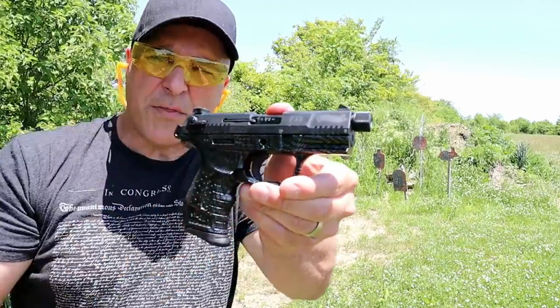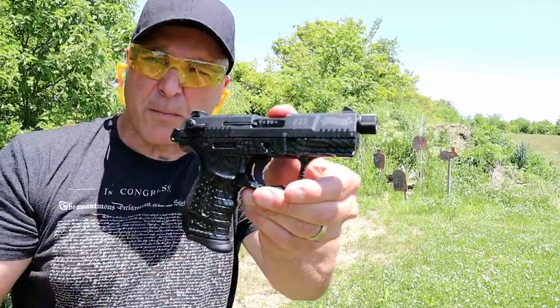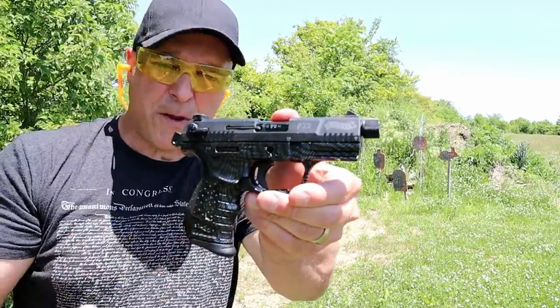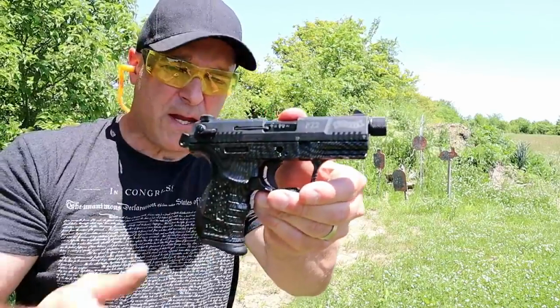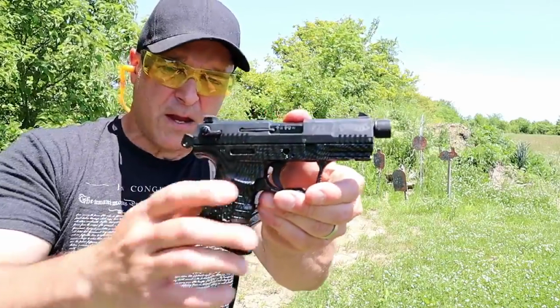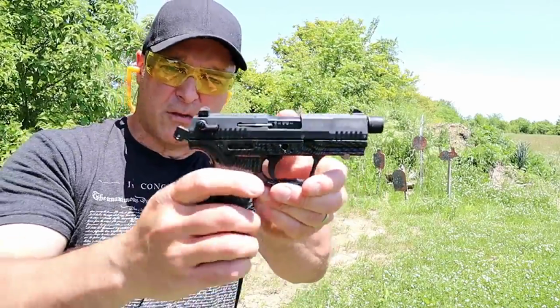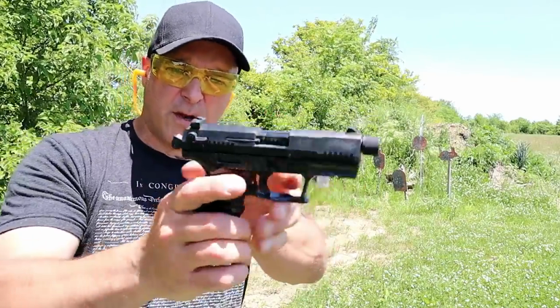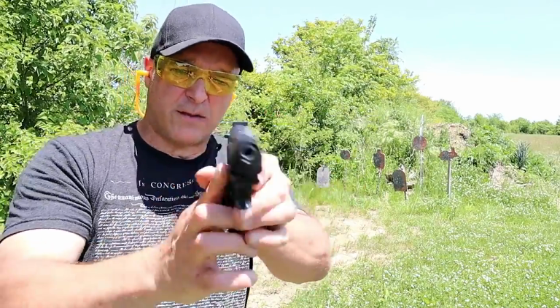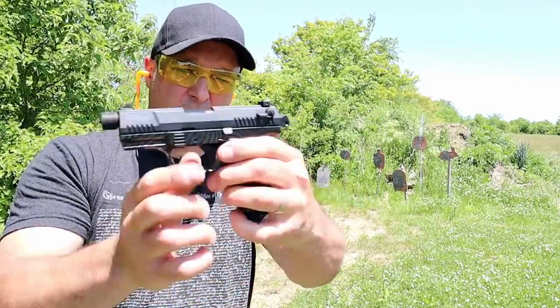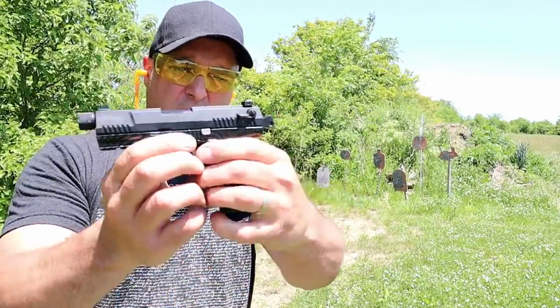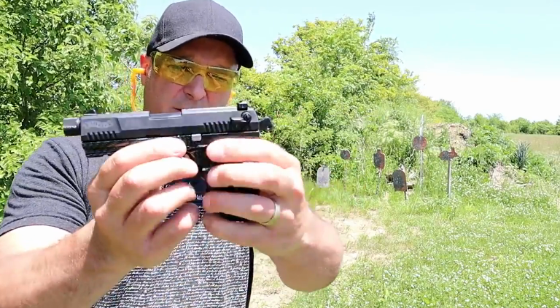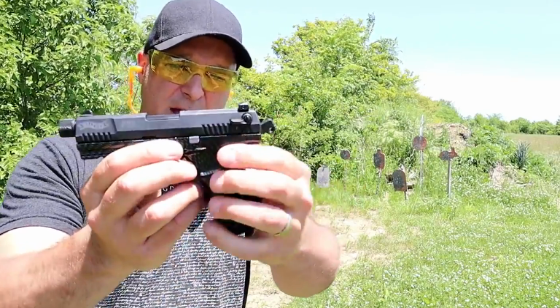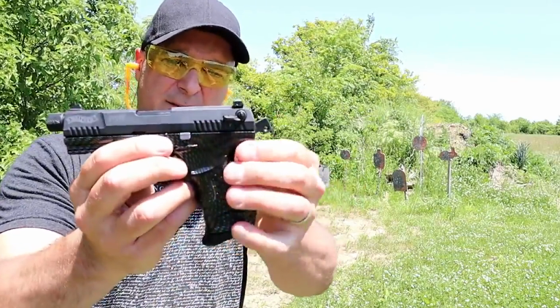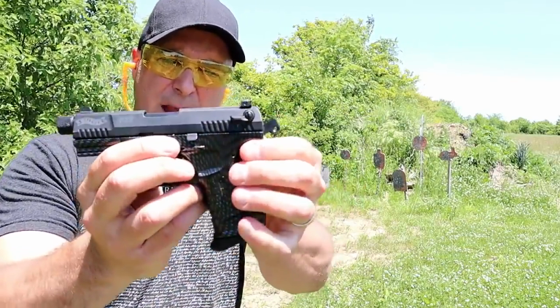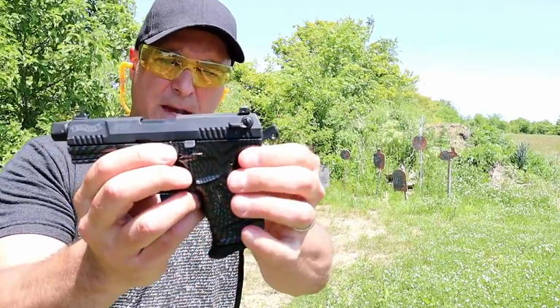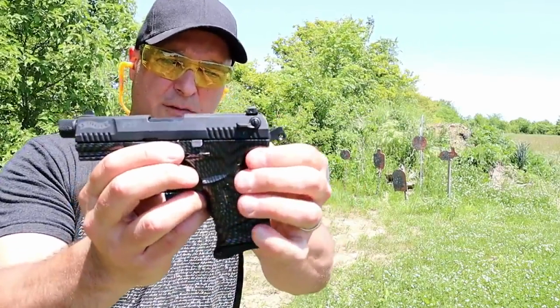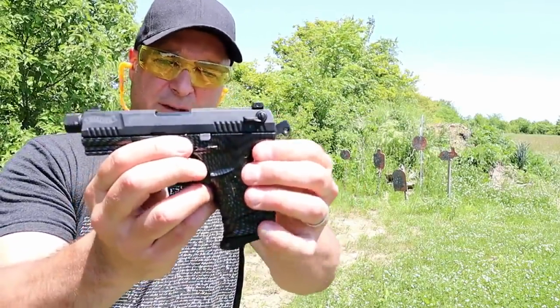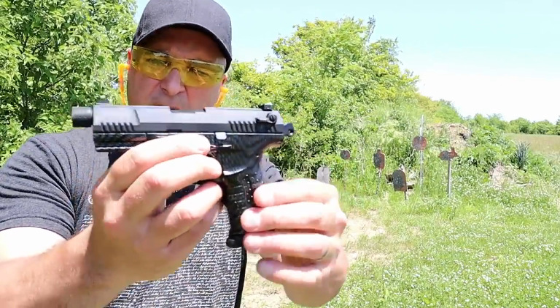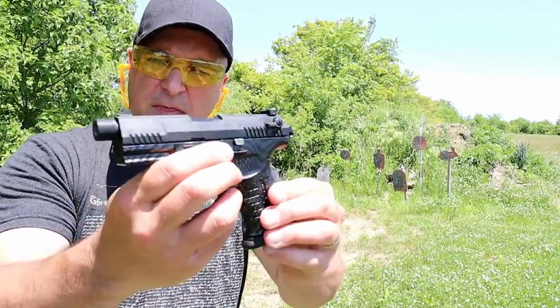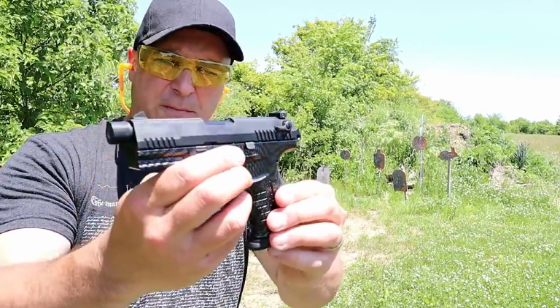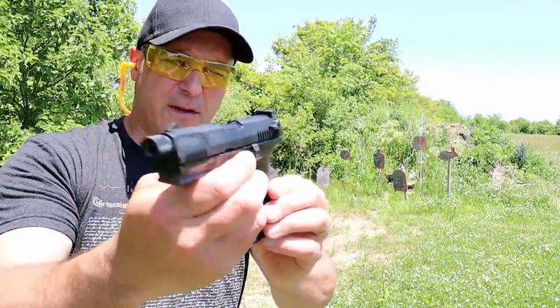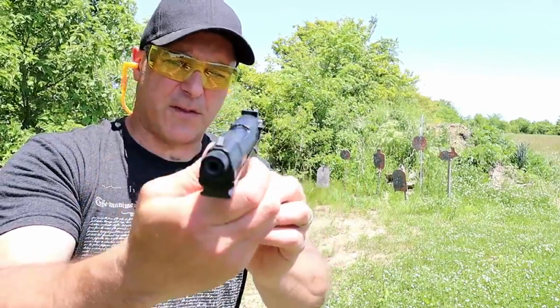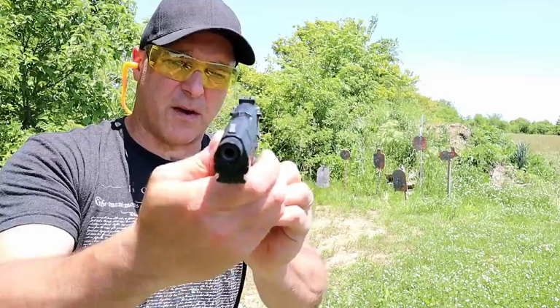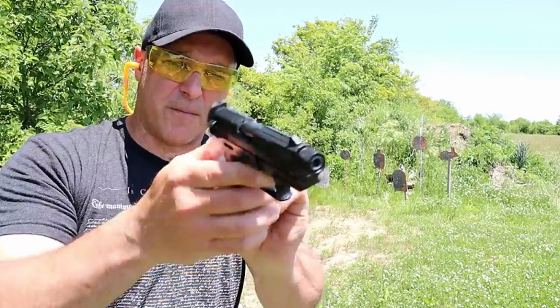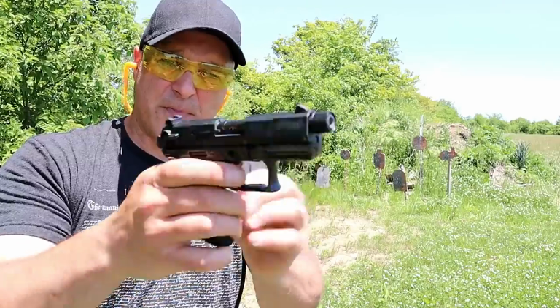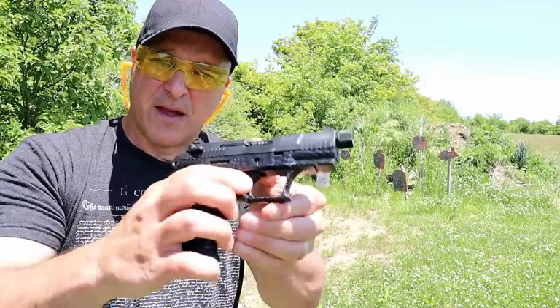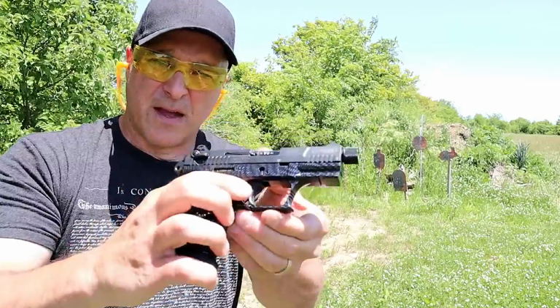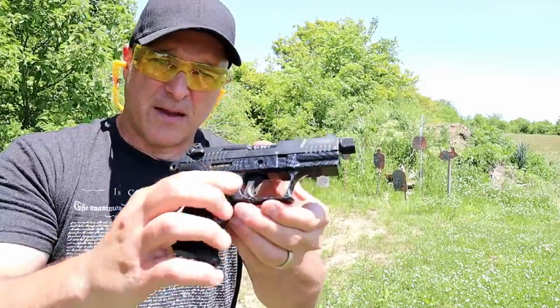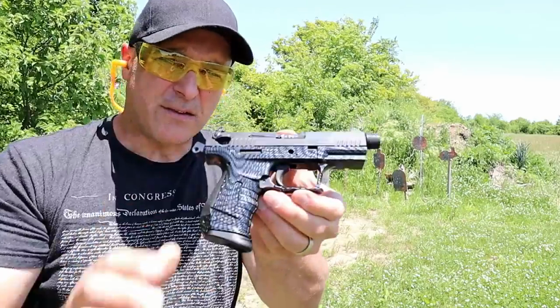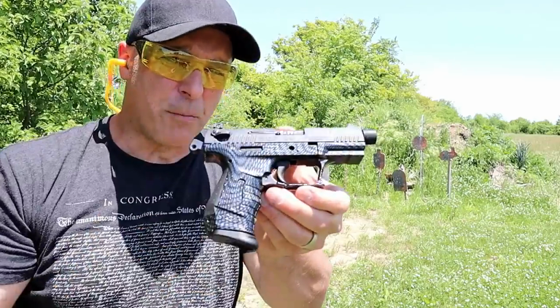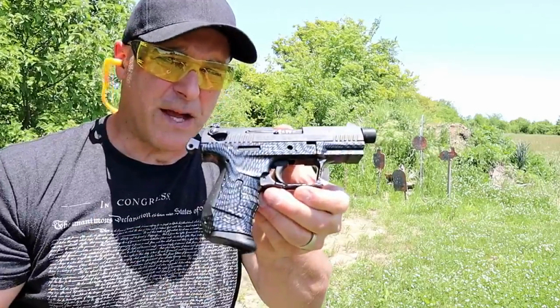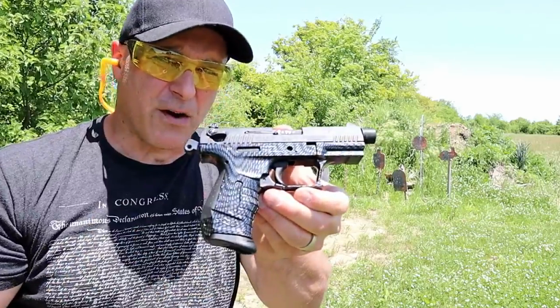The Walther P22 also has an ambidextrous thumb safety — a nice little plinker.